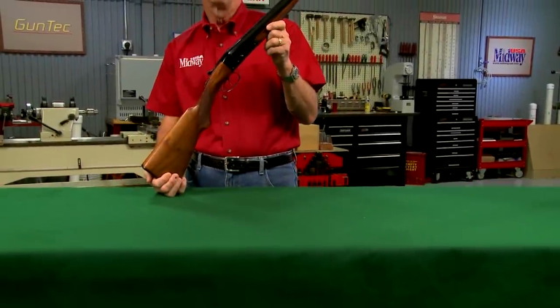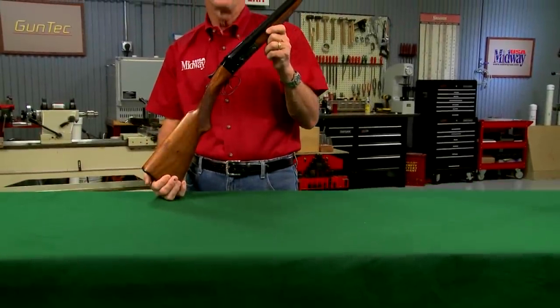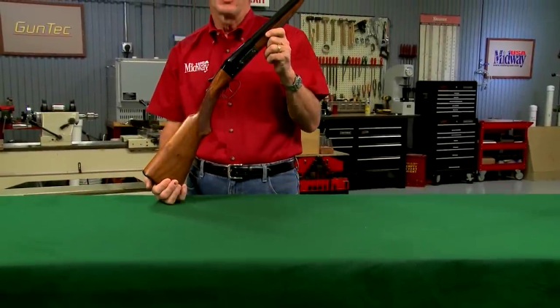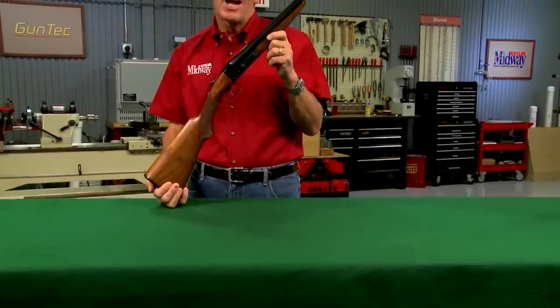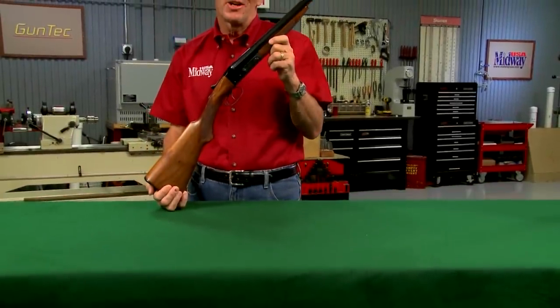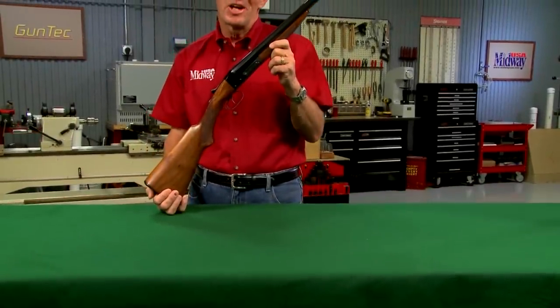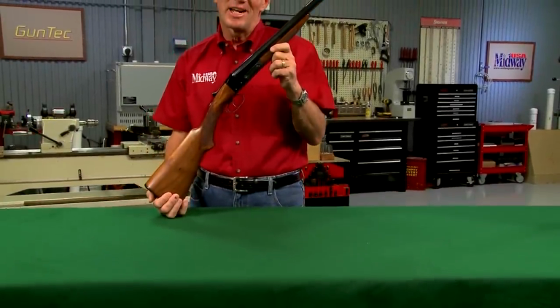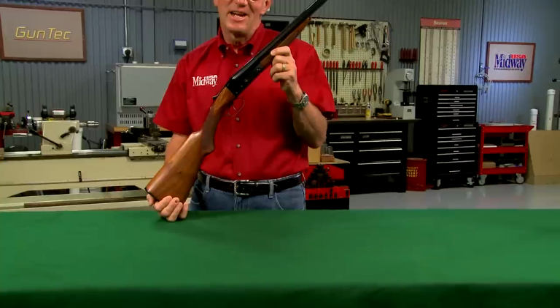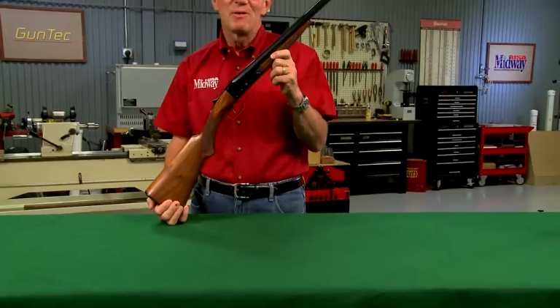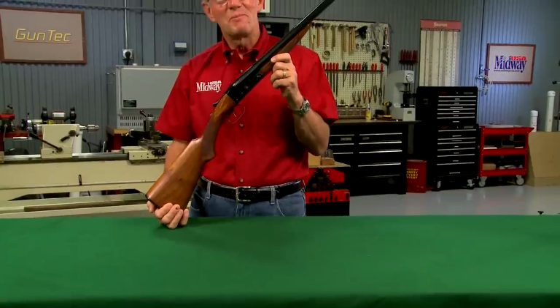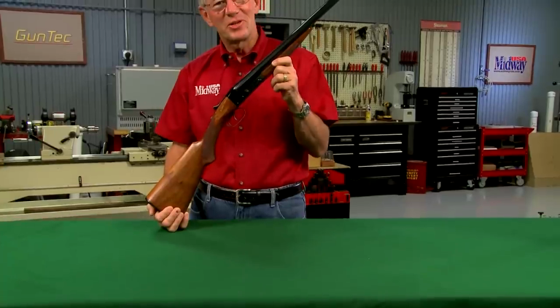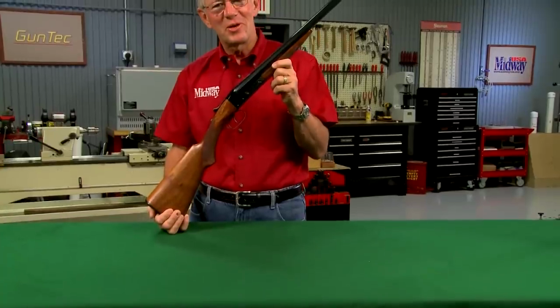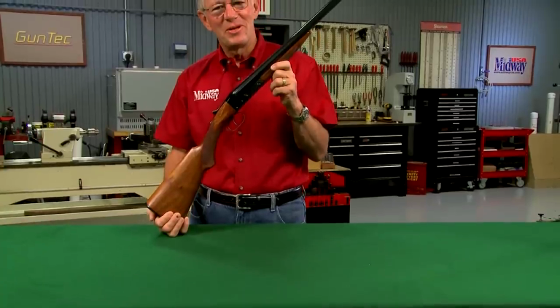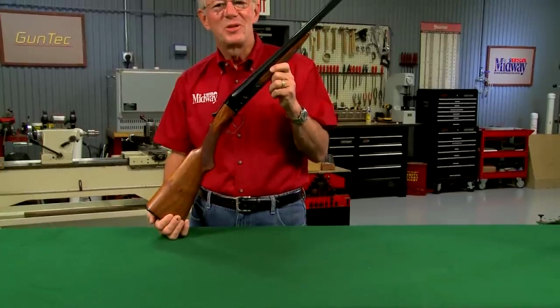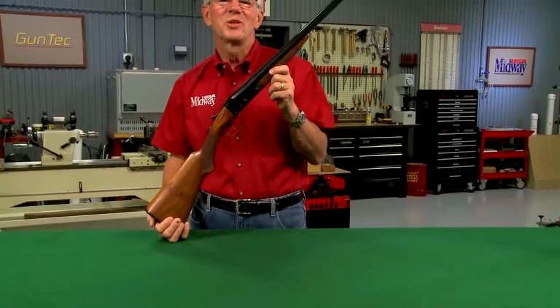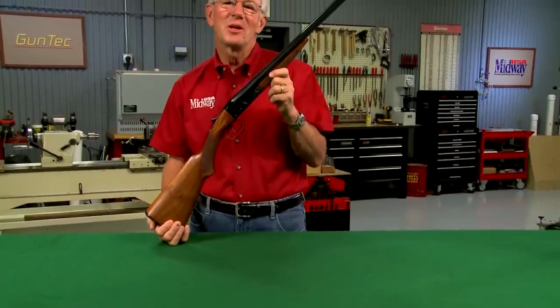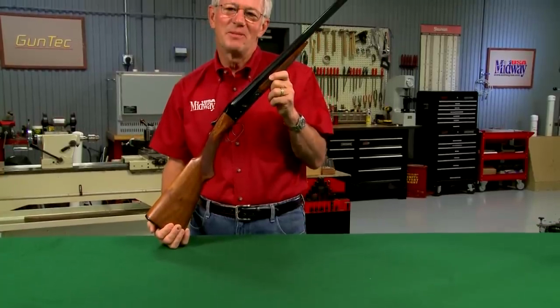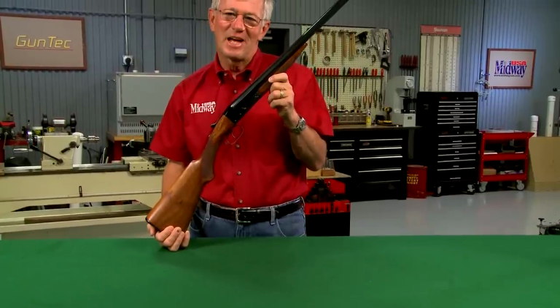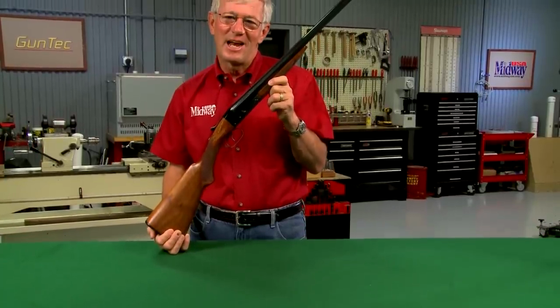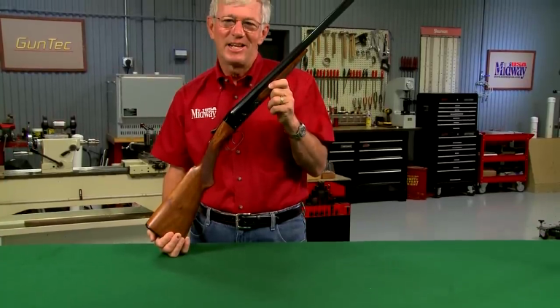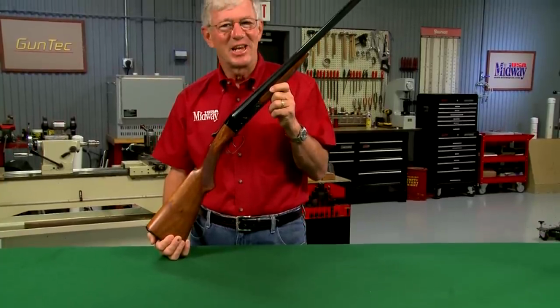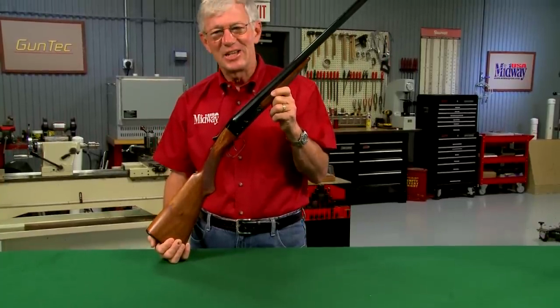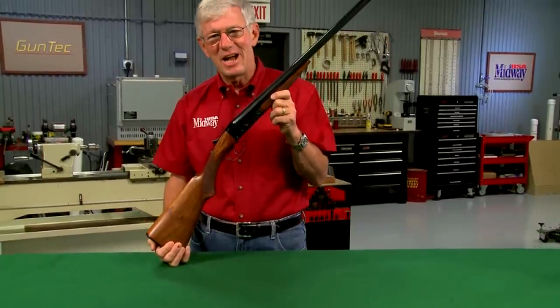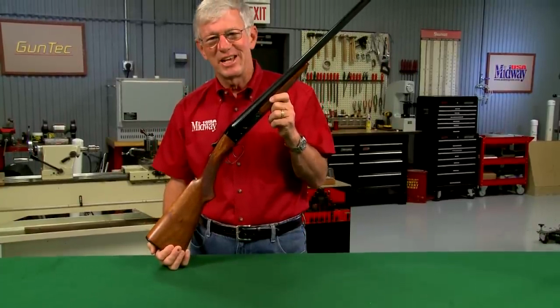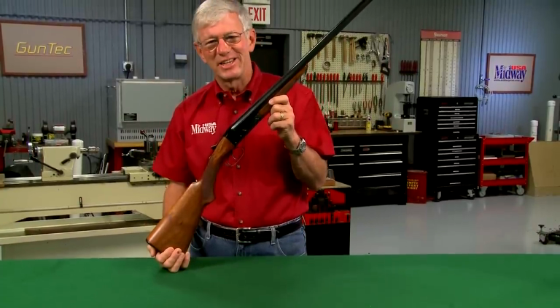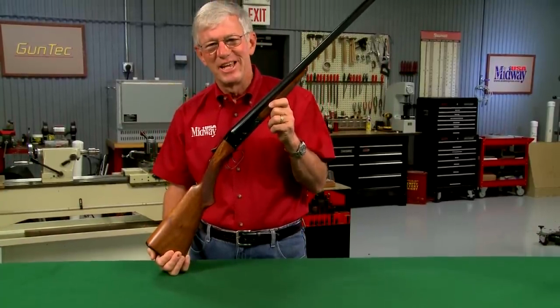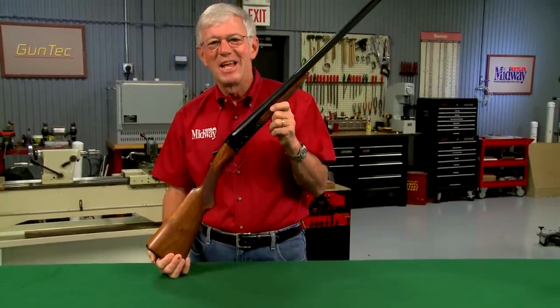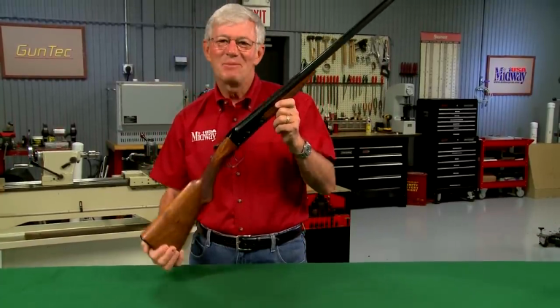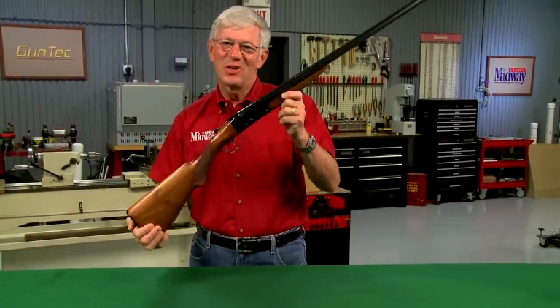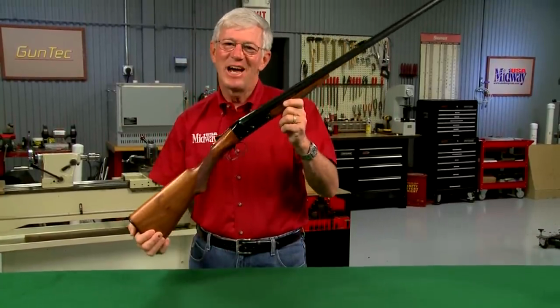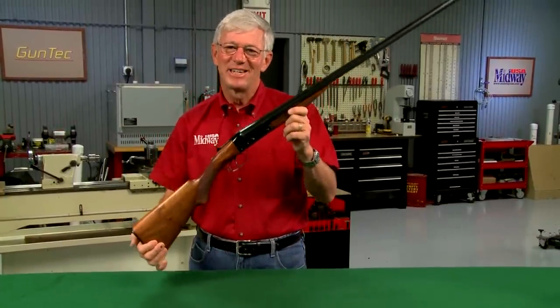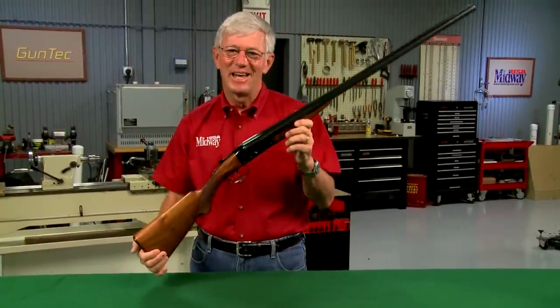Converting the stock on a shotgun from a pistol grip to a straight grip design is an easy process. Let me show you how it's done.